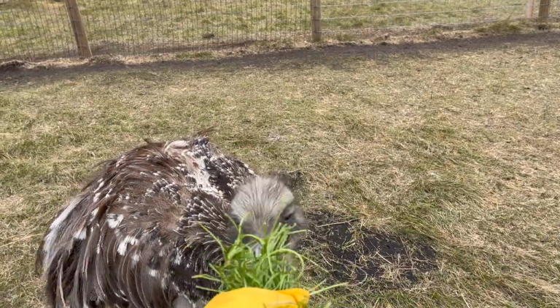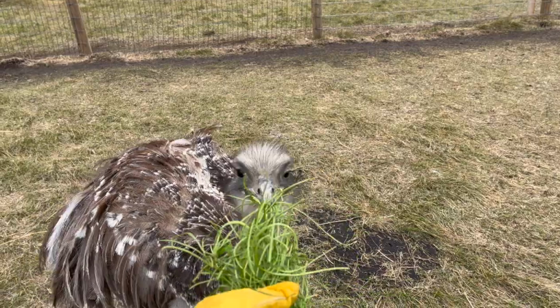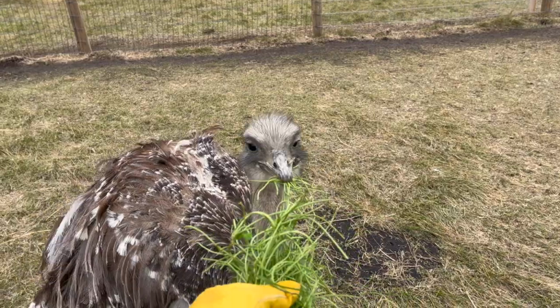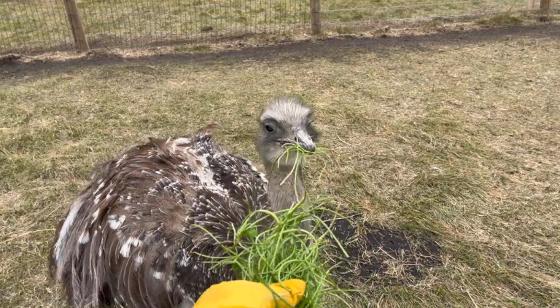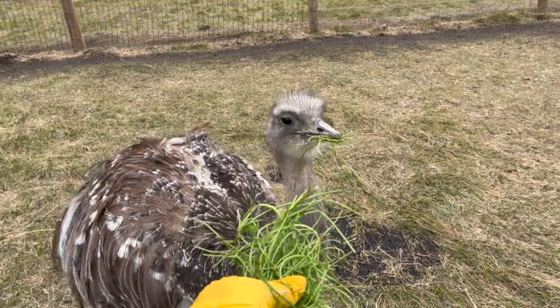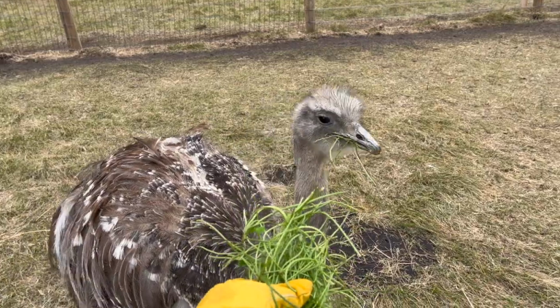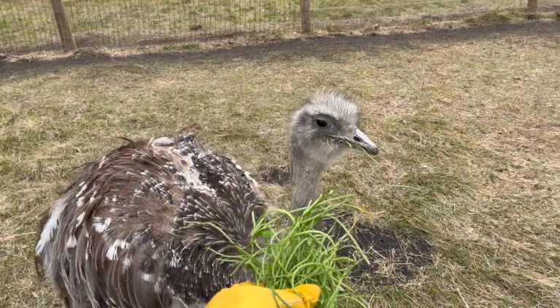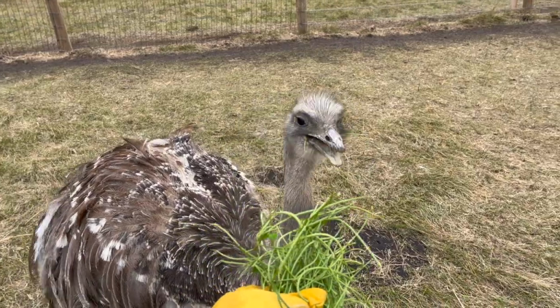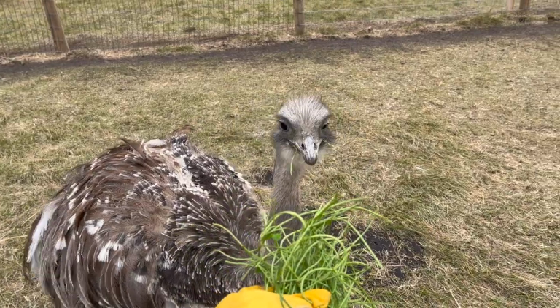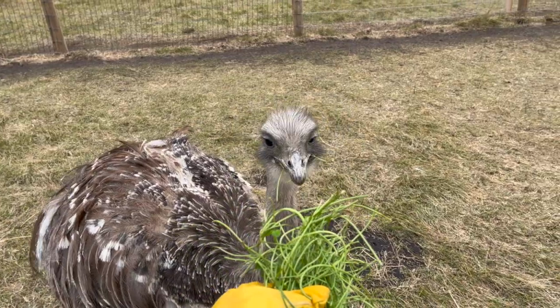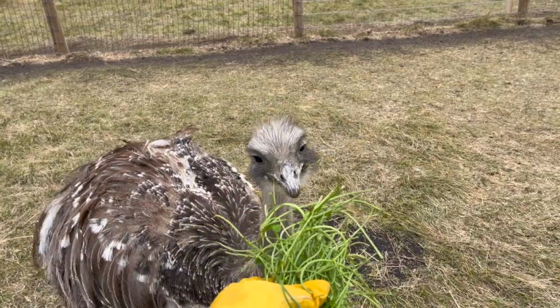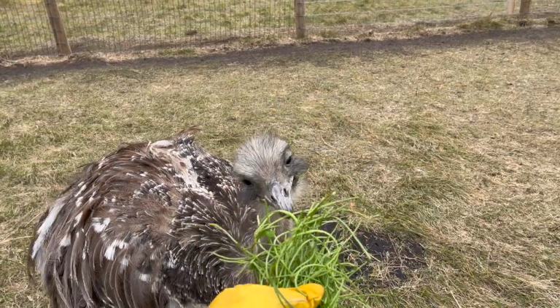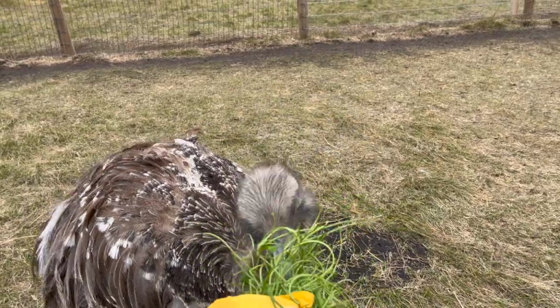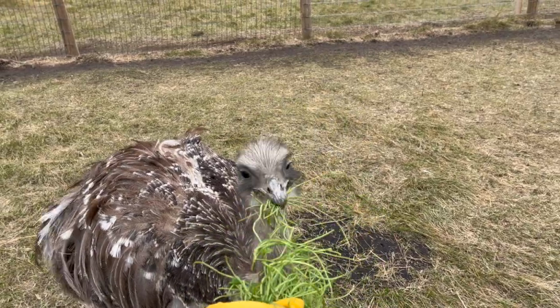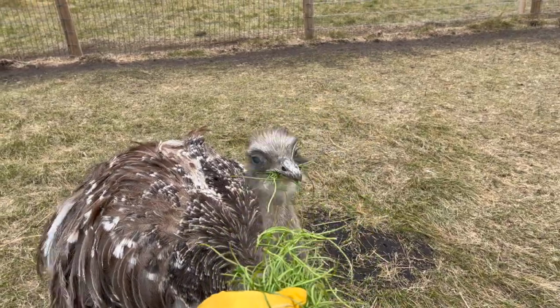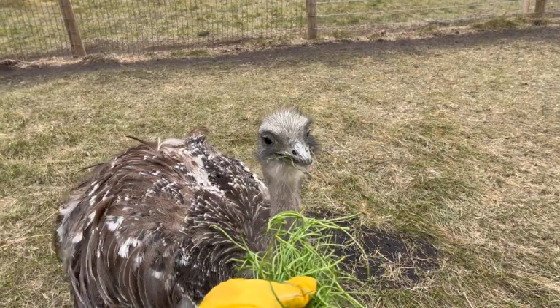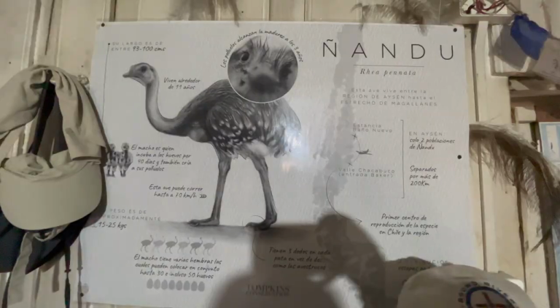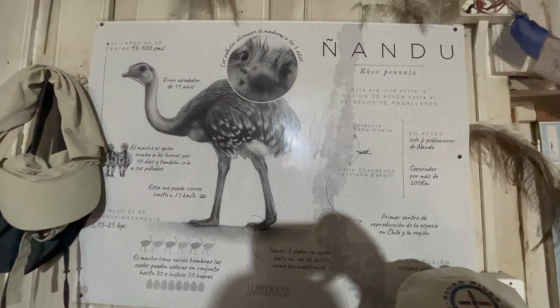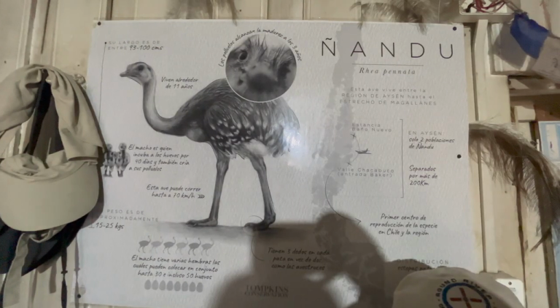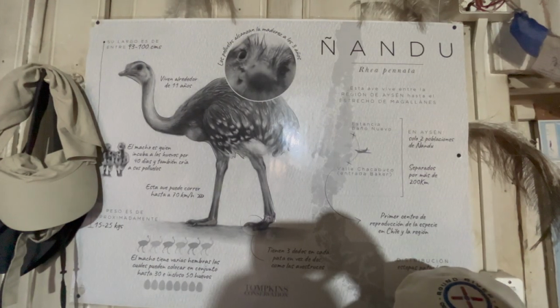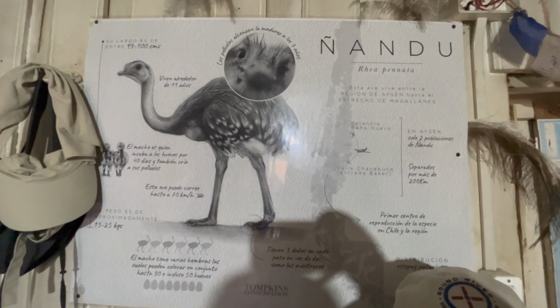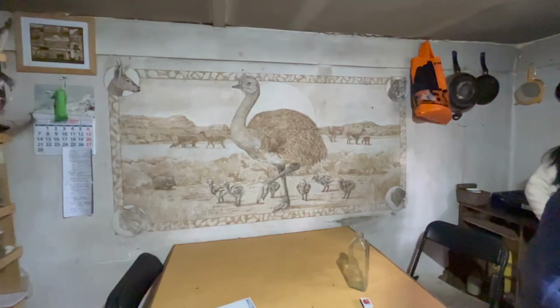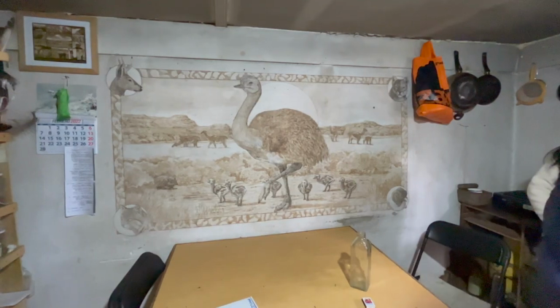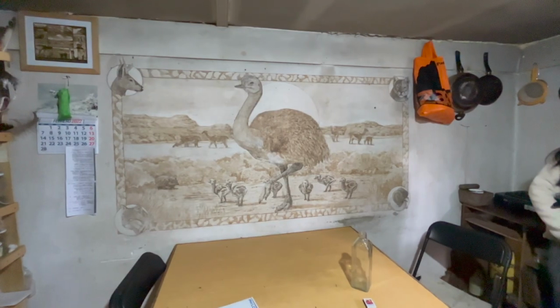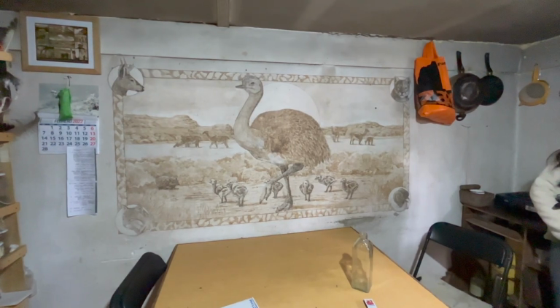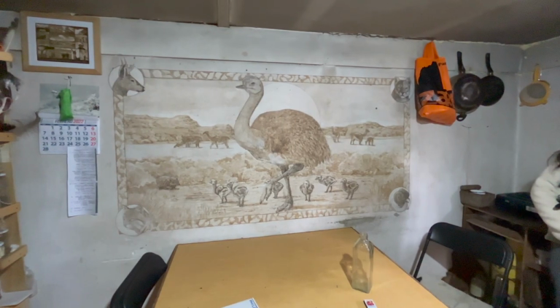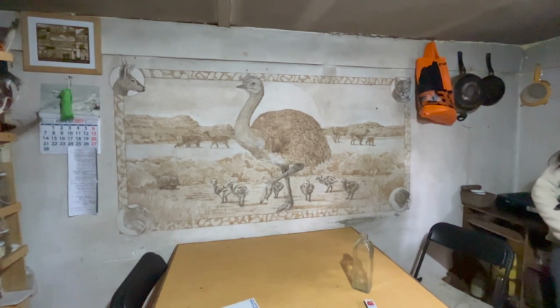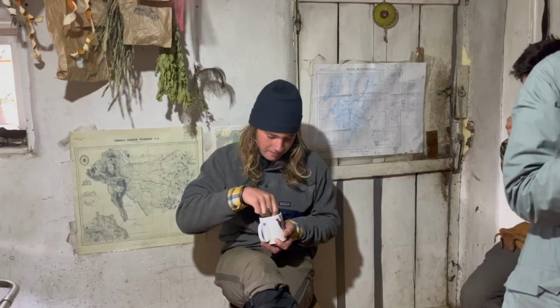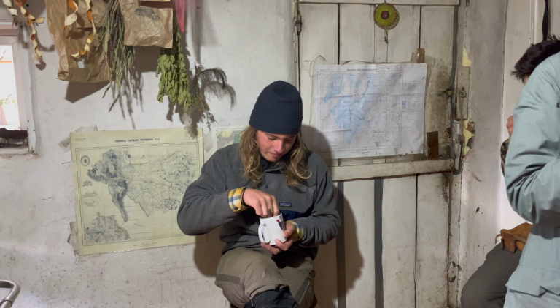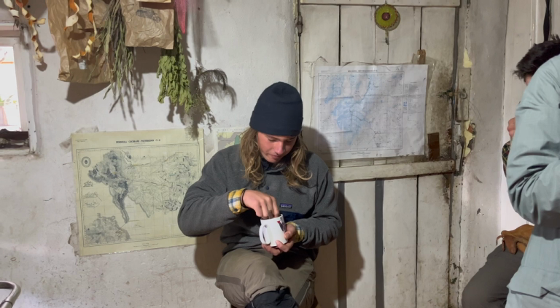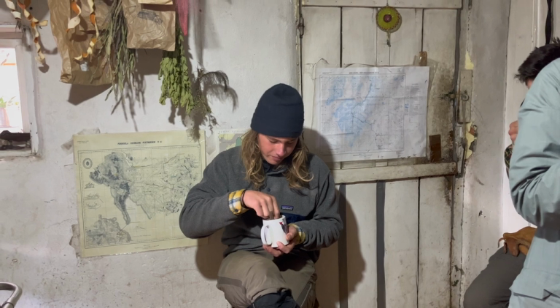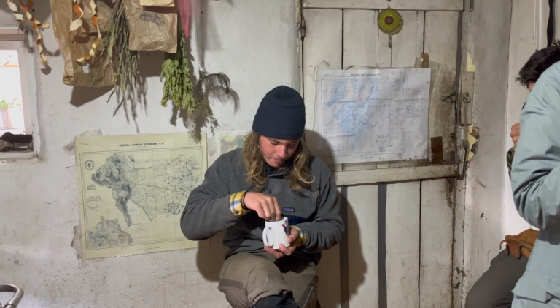We did this for a few hours, taking a break from the cold to enjoy hot chocolate and cookies inside.